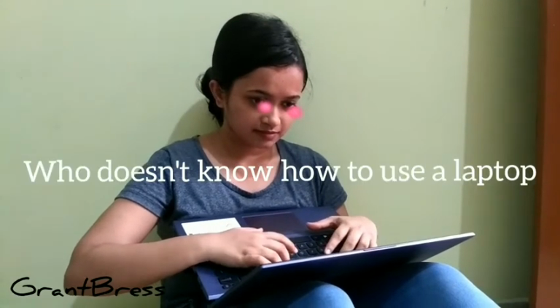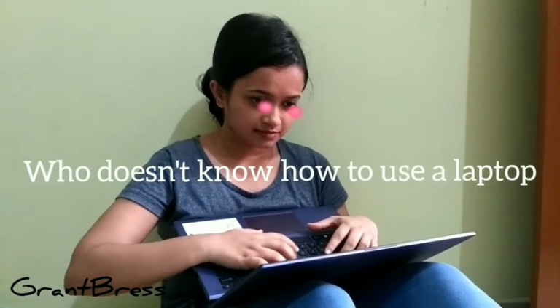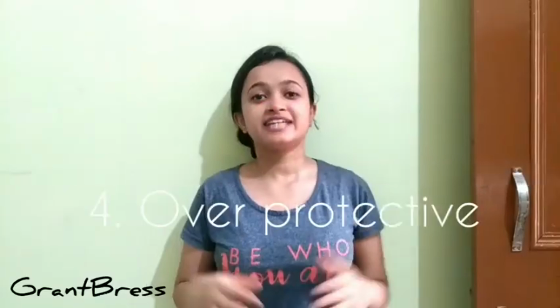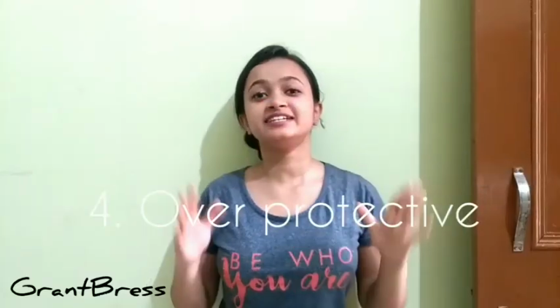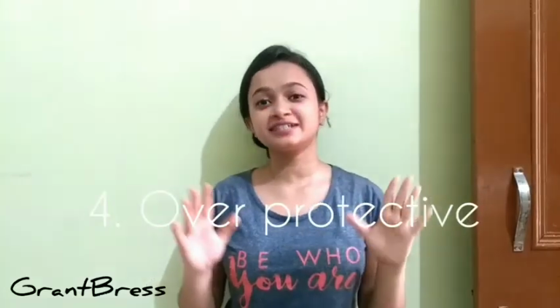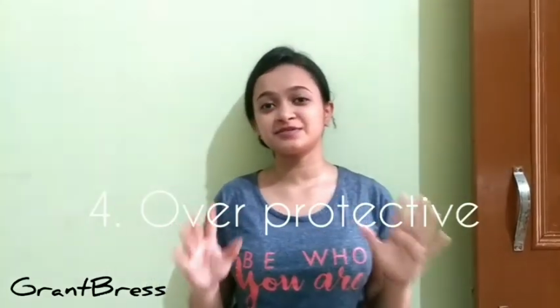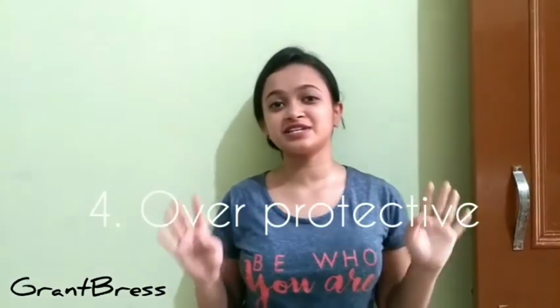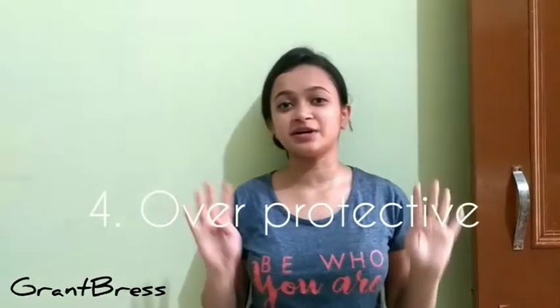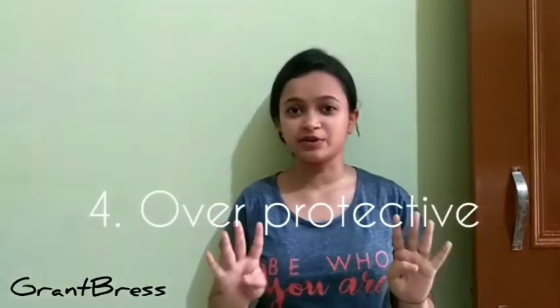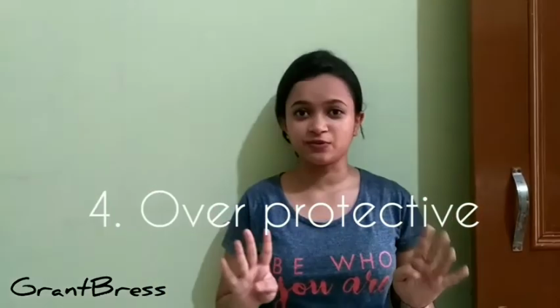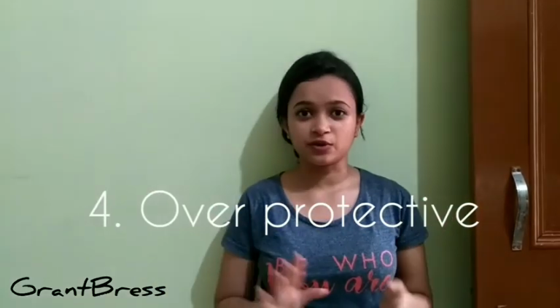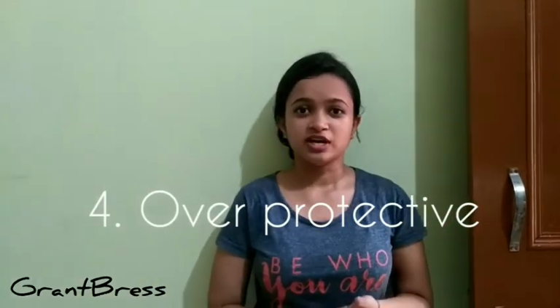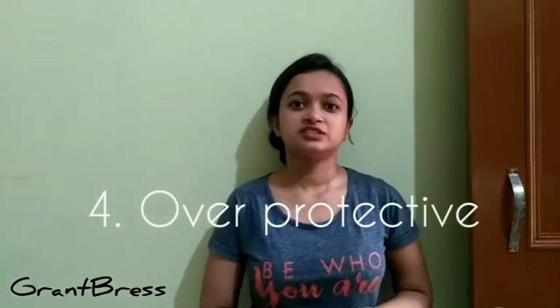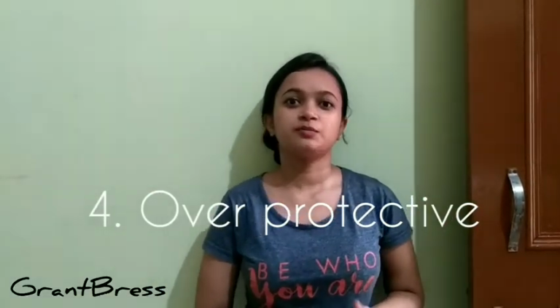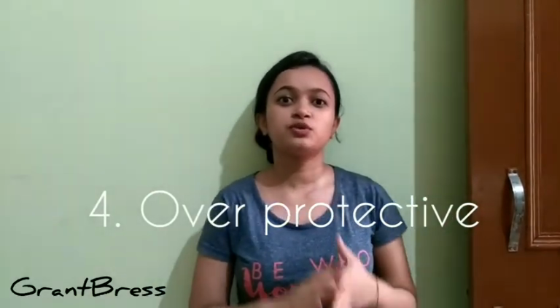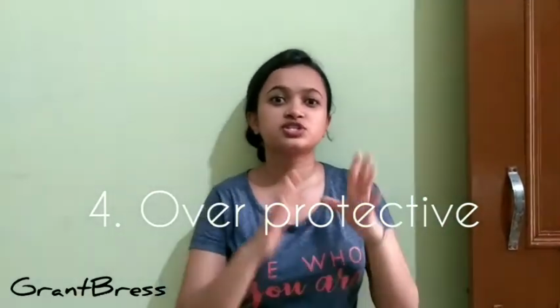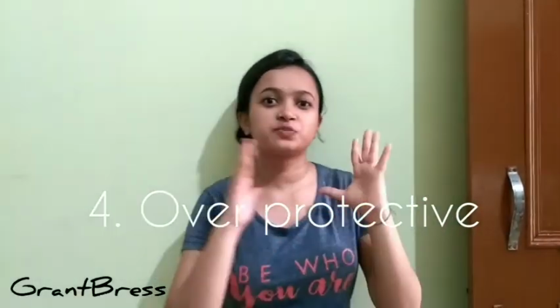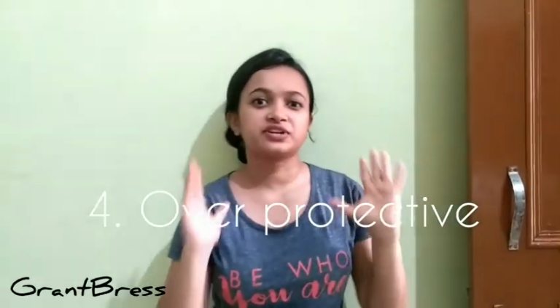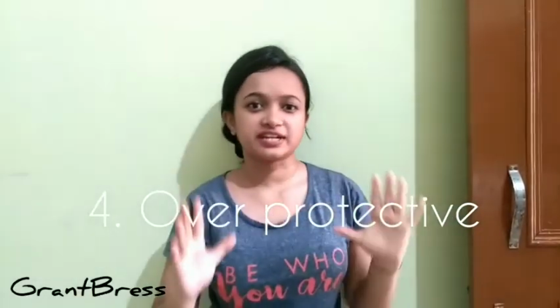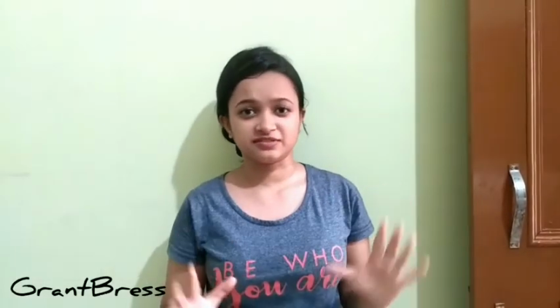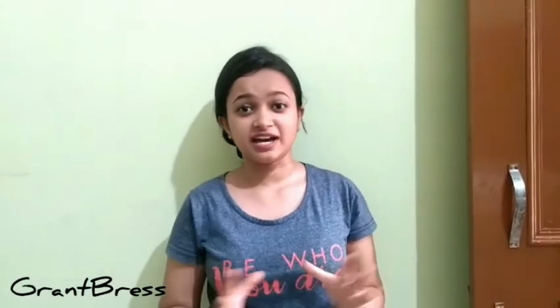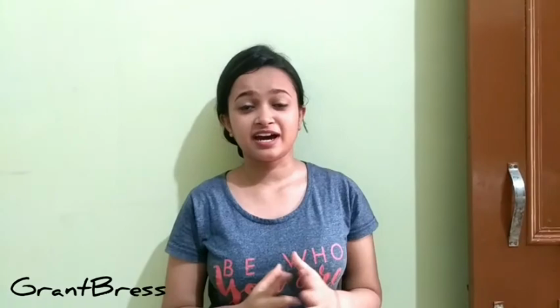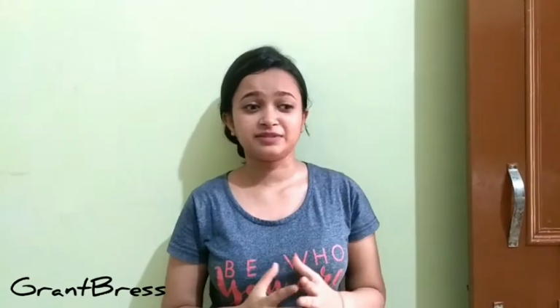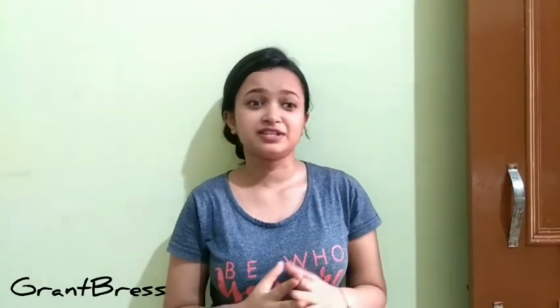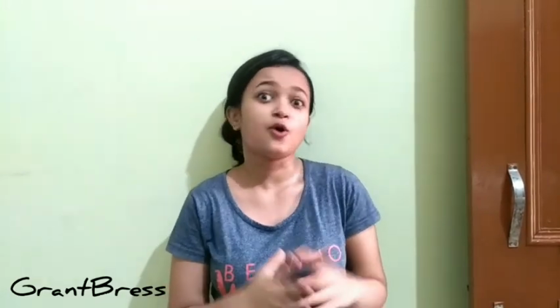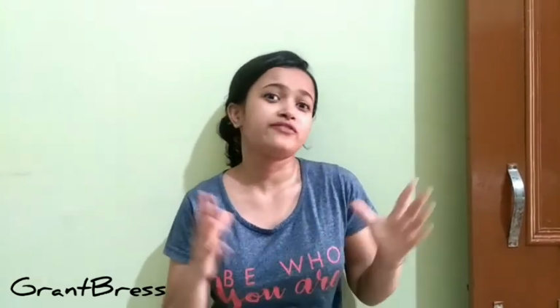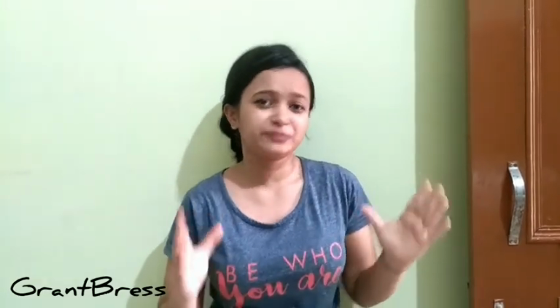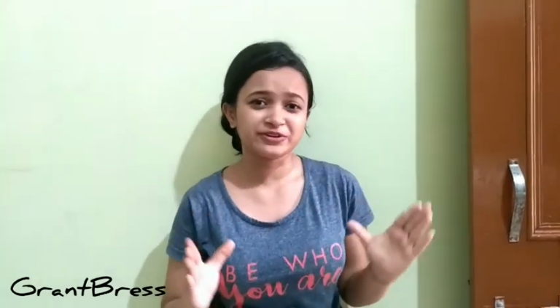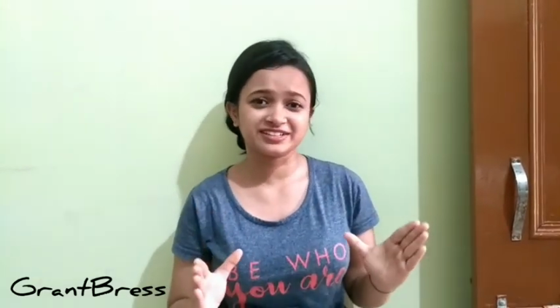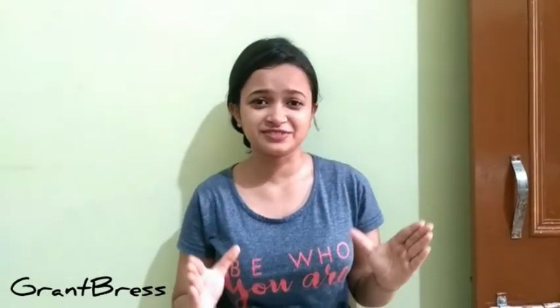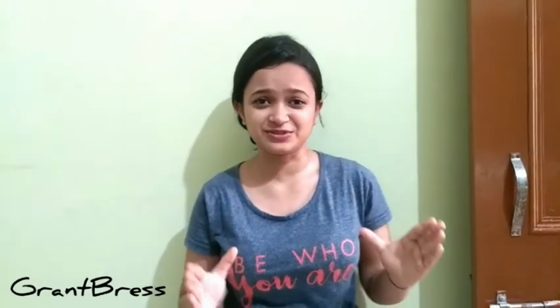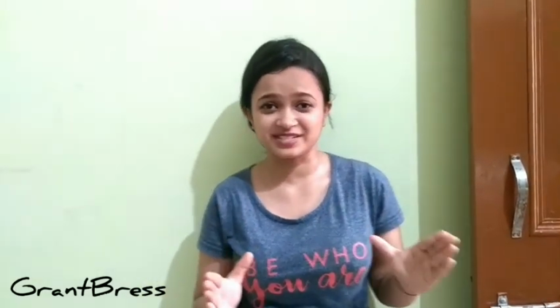And here comes number 4, the most protective — I mean the overprotective user.